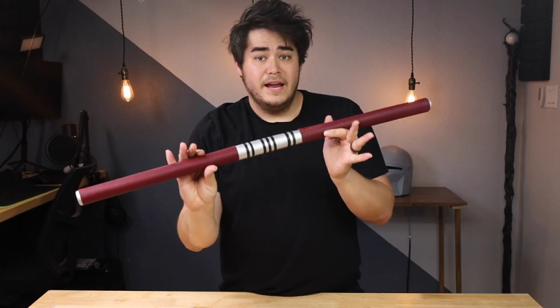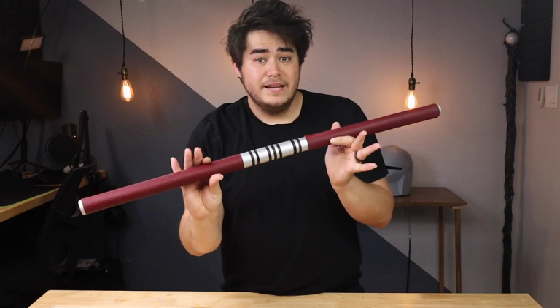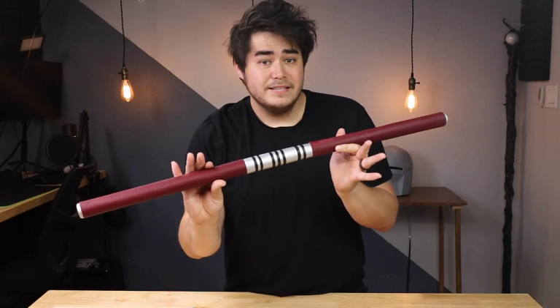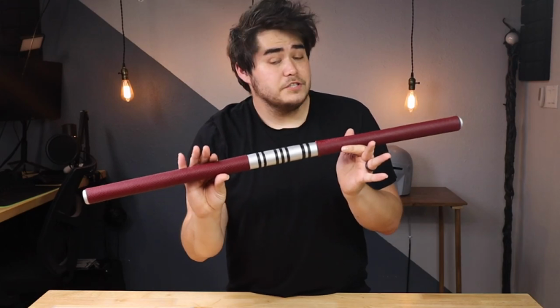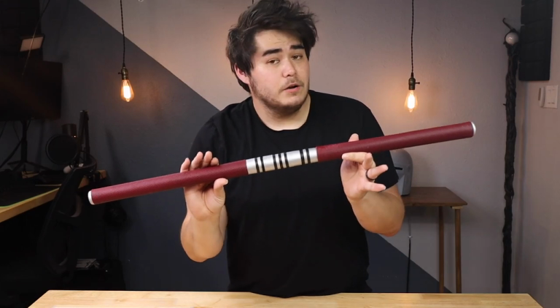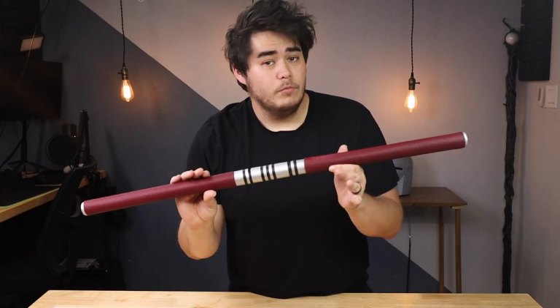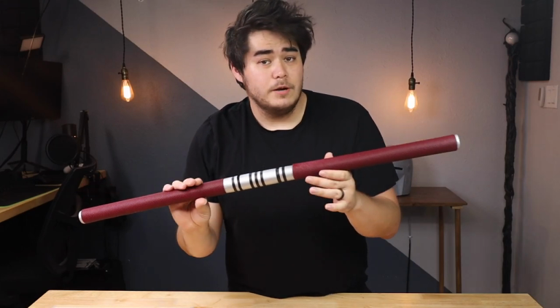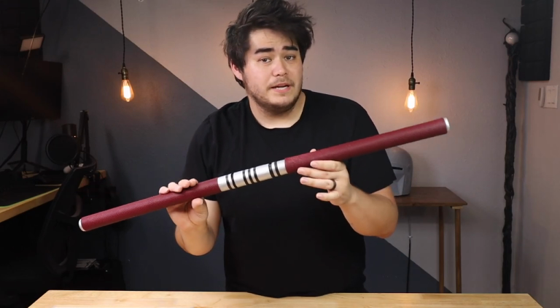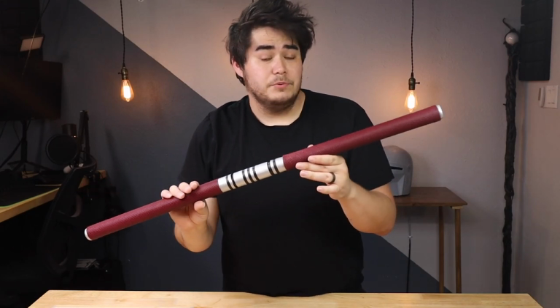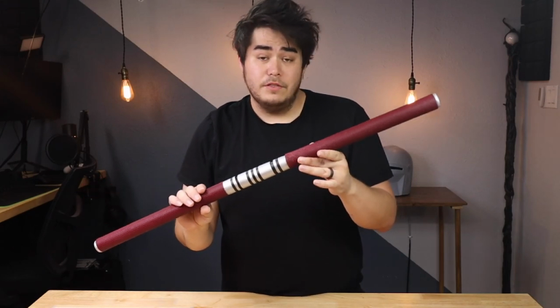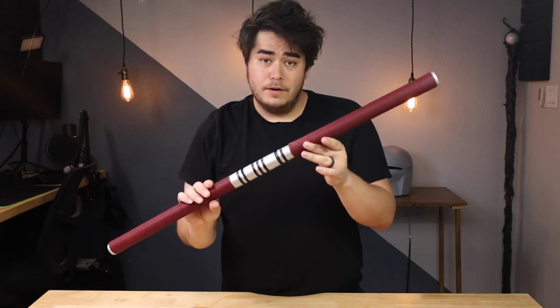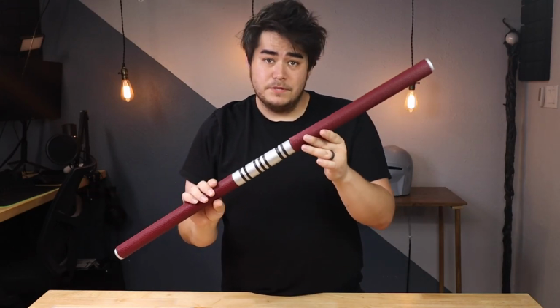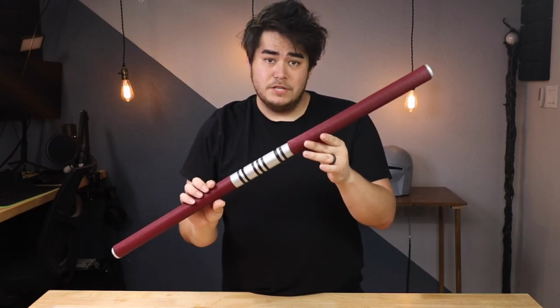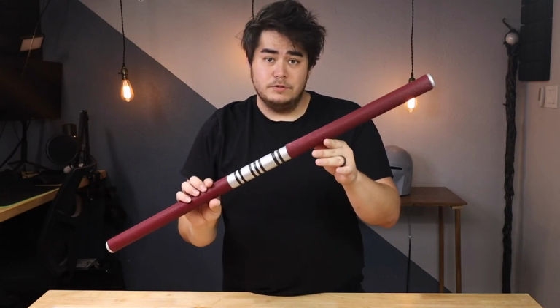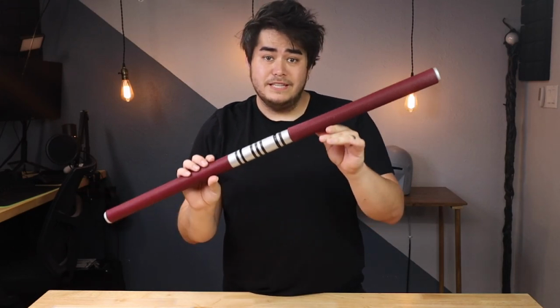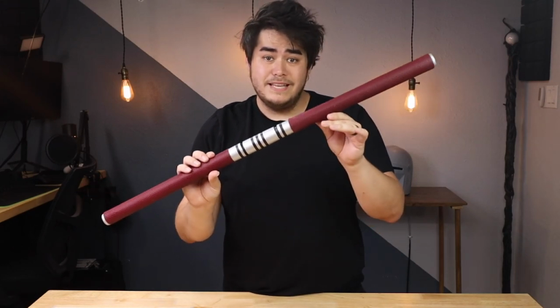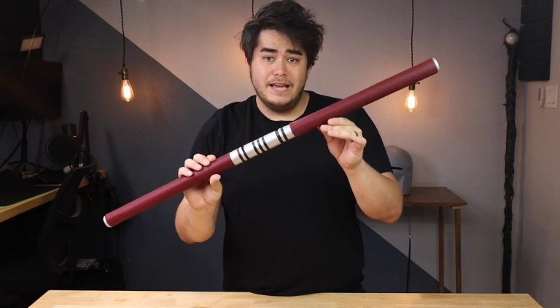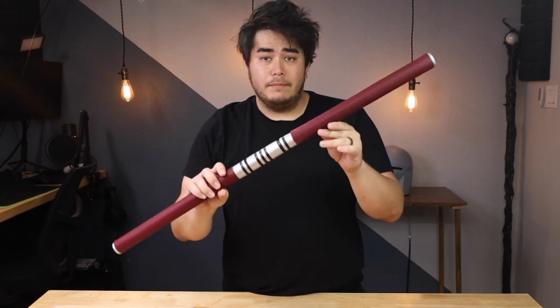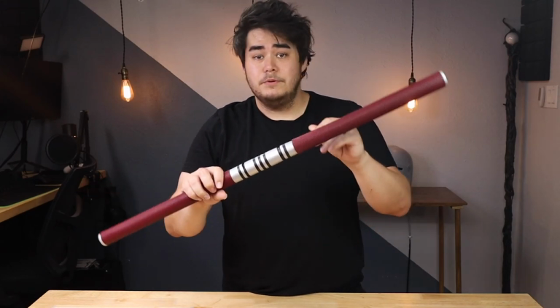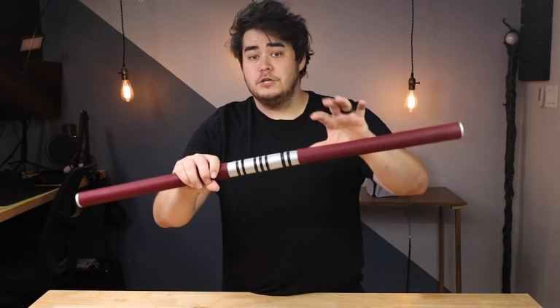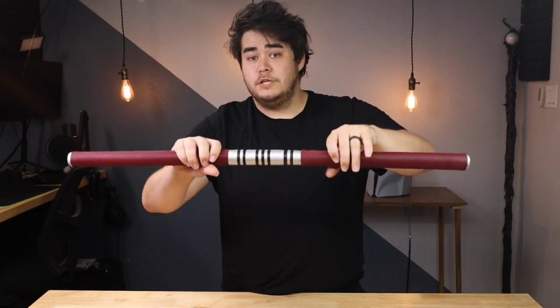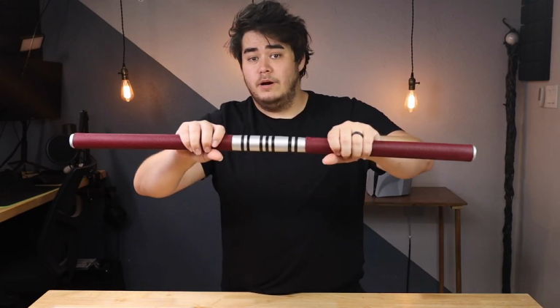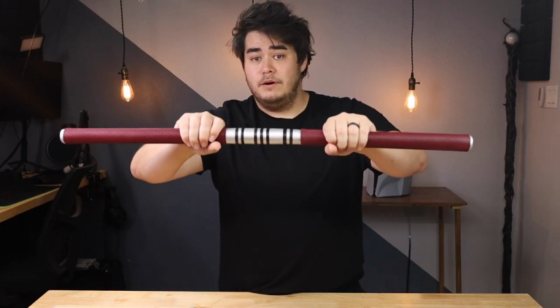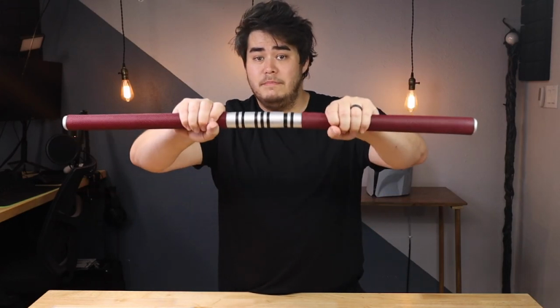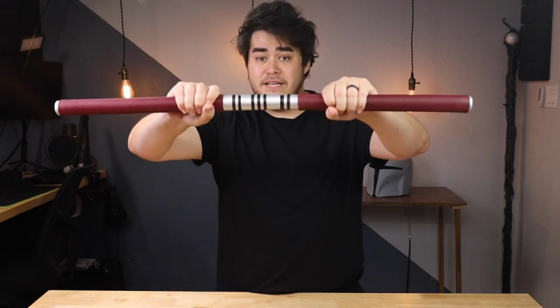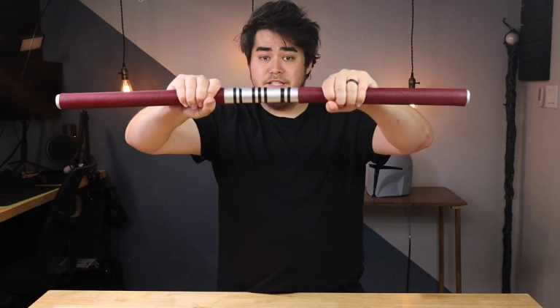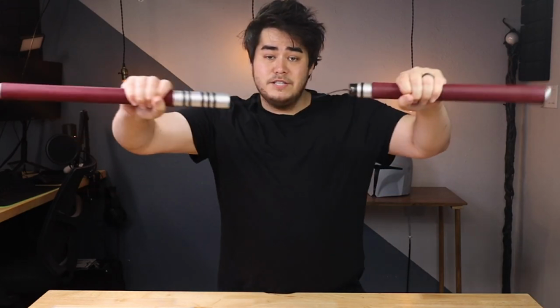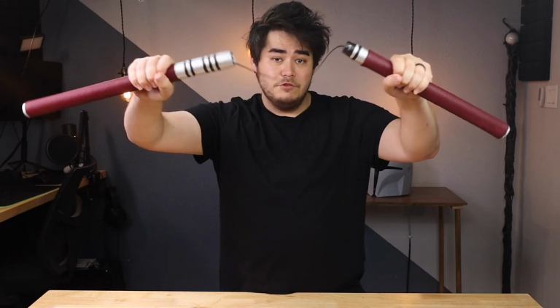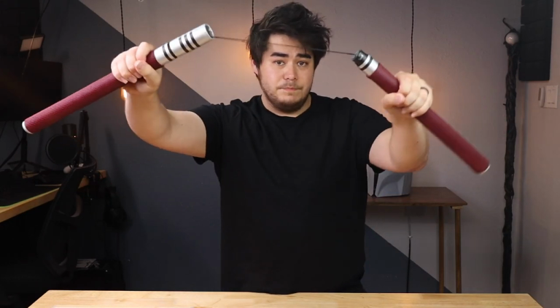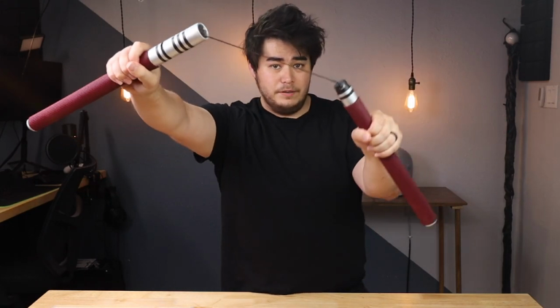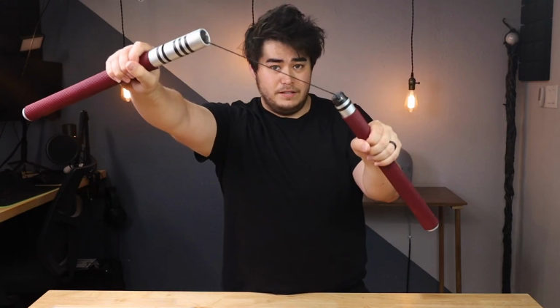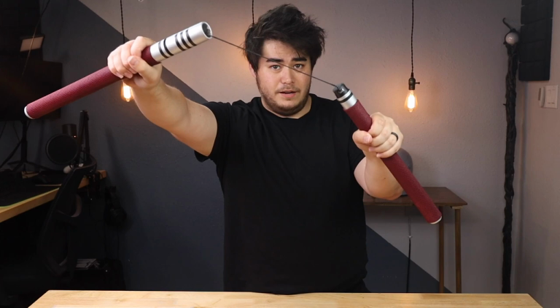Hey guys, how's it going? Welcome back to another episode. Today I'm going to be showing you how I made Daredevil's Billy Club.